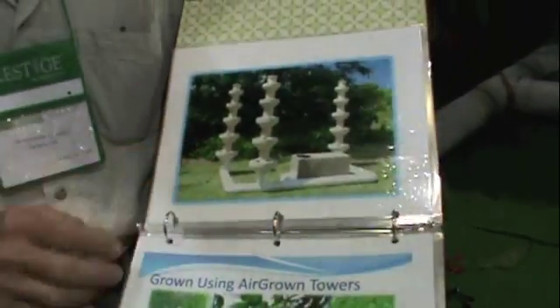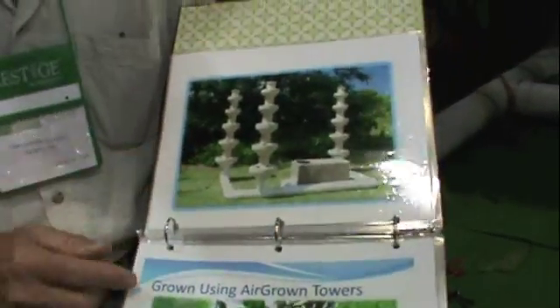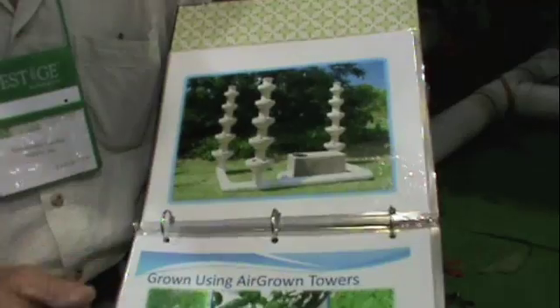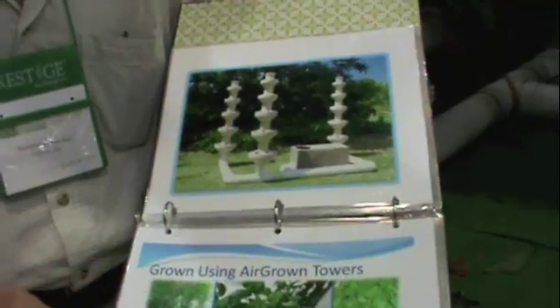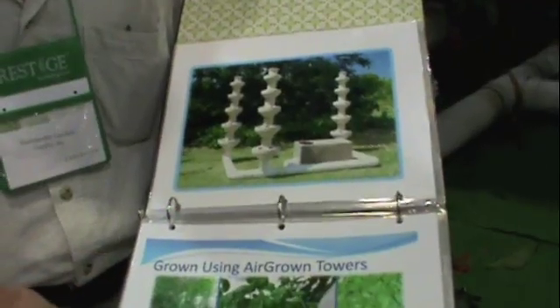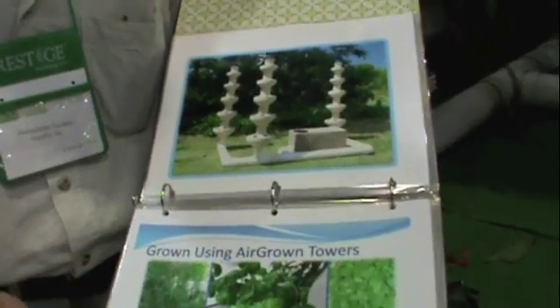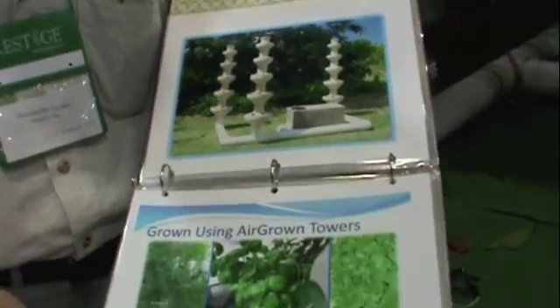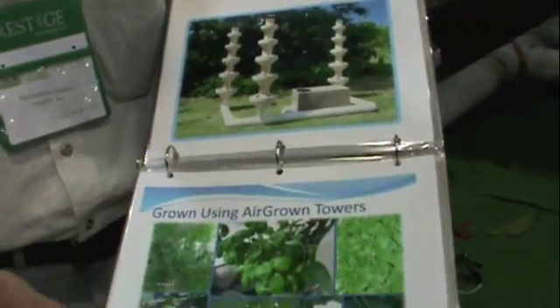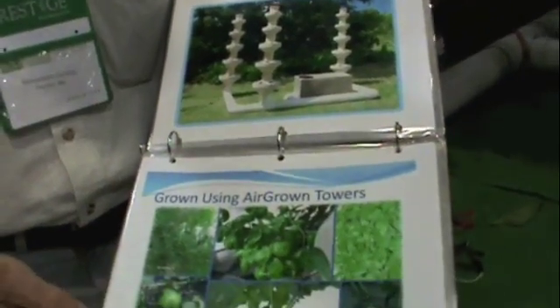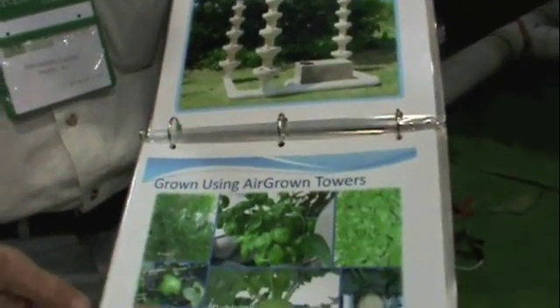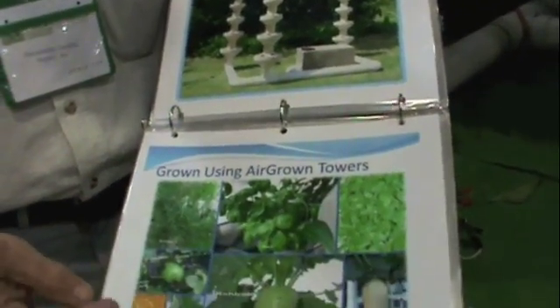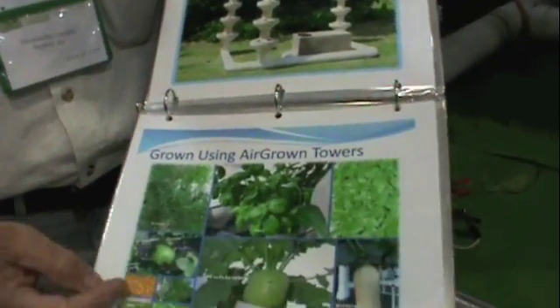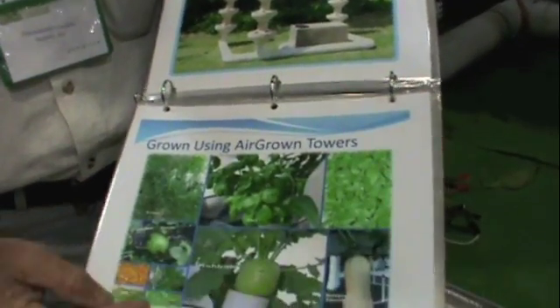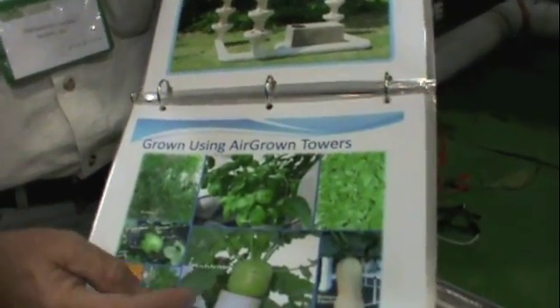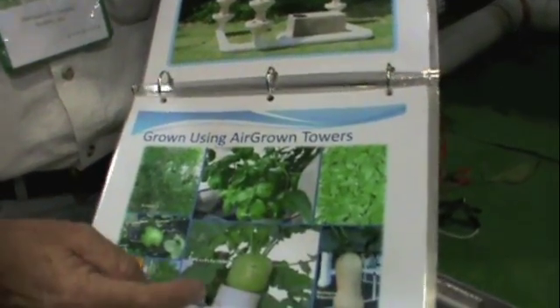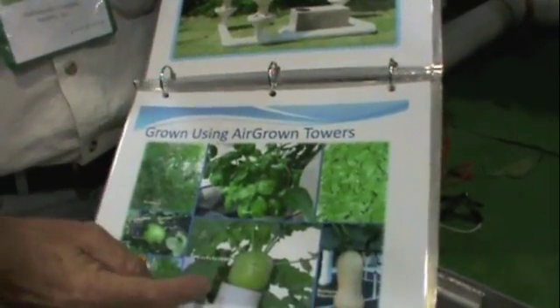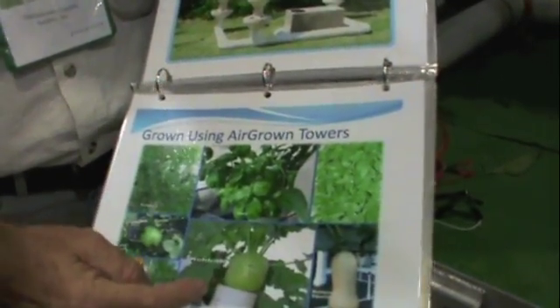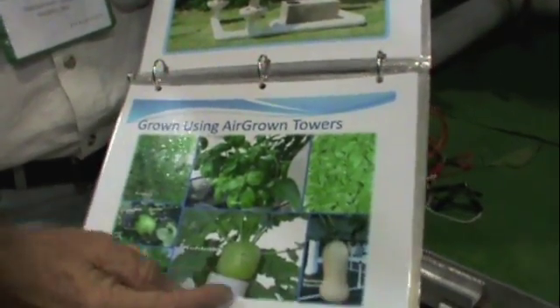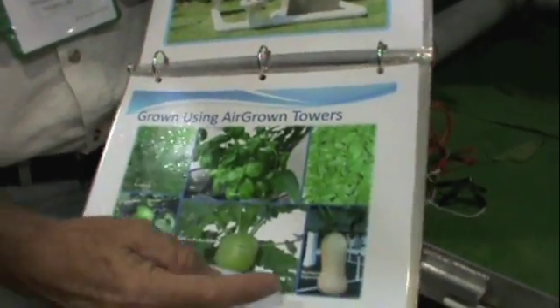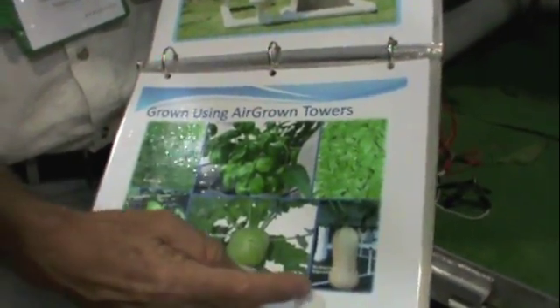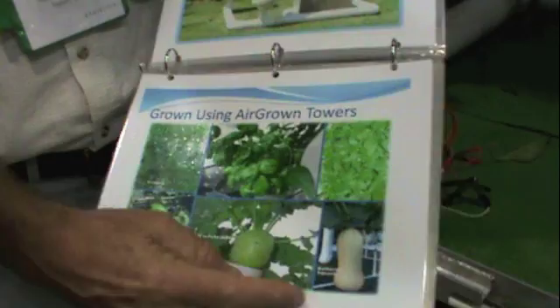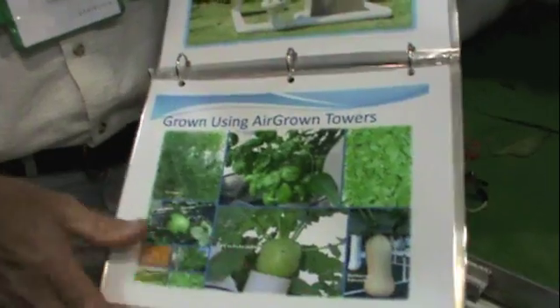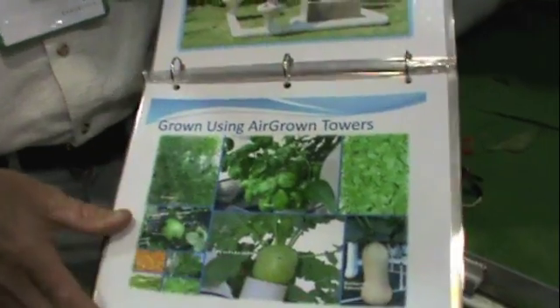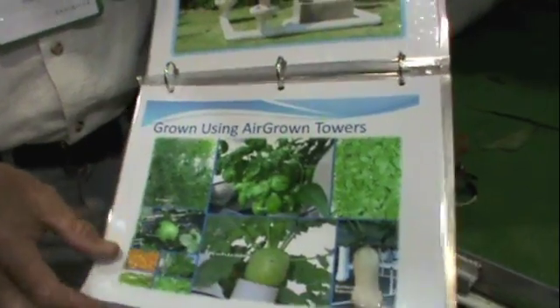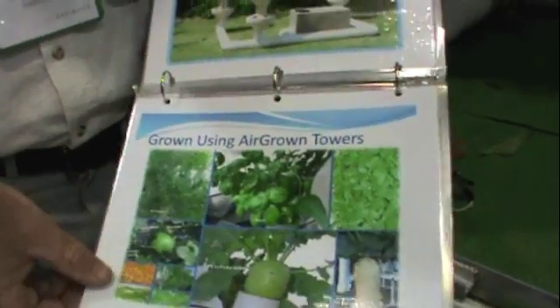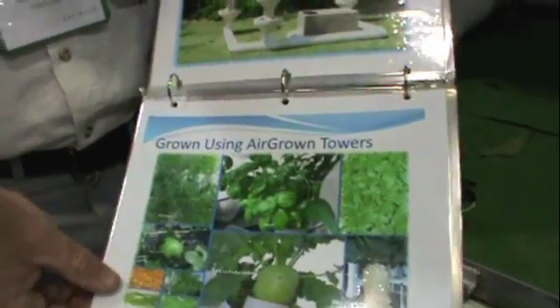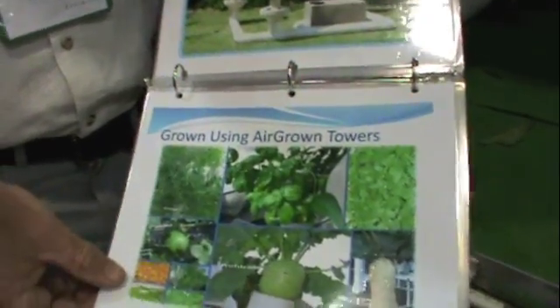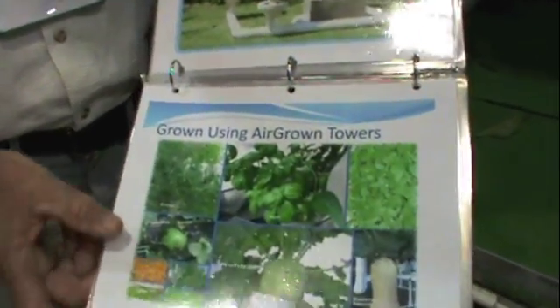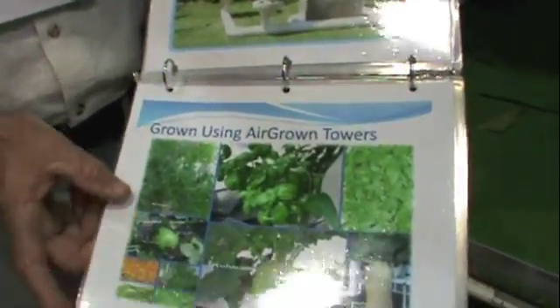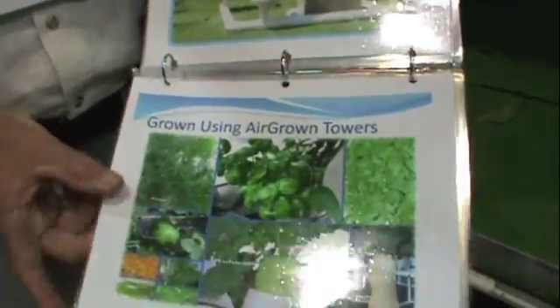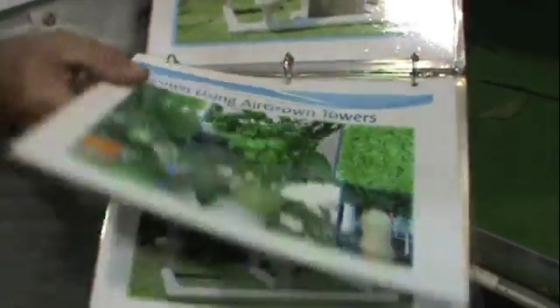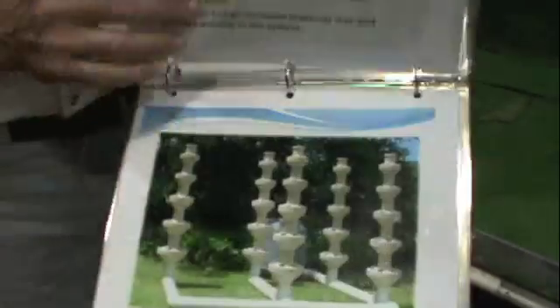Some of the things that we've grown are yard-long beans, peppers, kohlrabi, butternut squash, all types of basil, and rosemary.